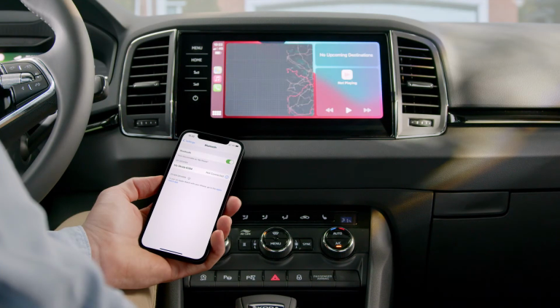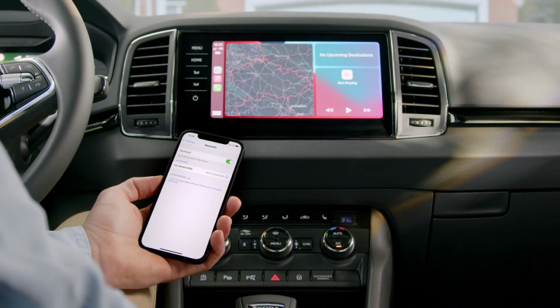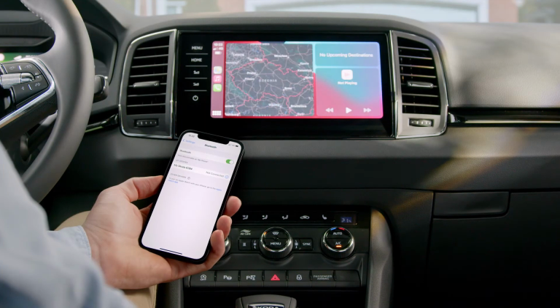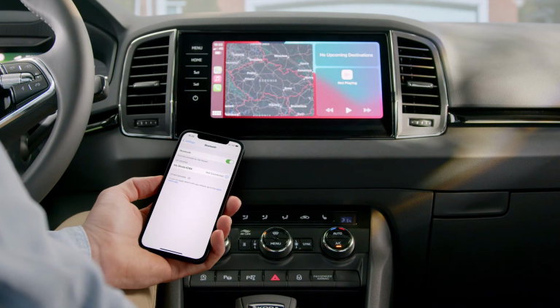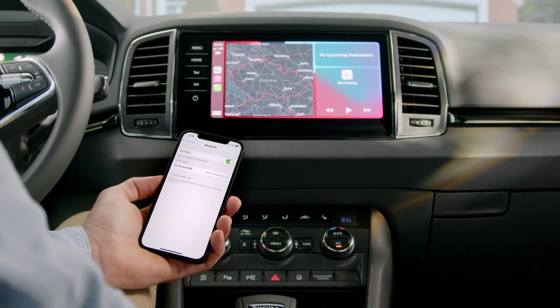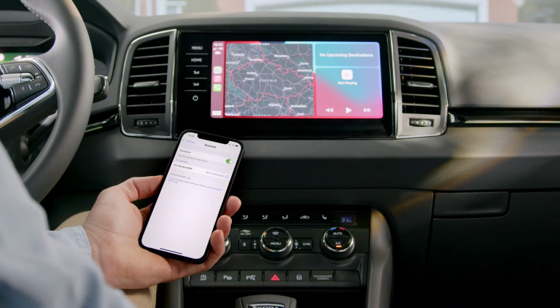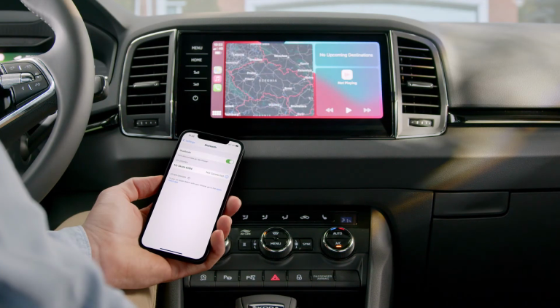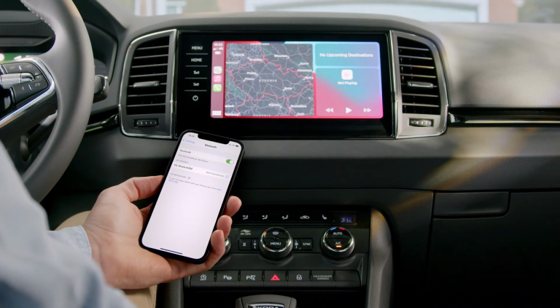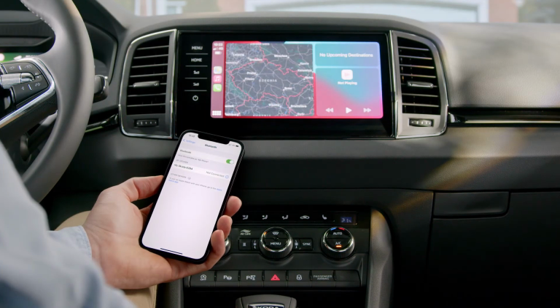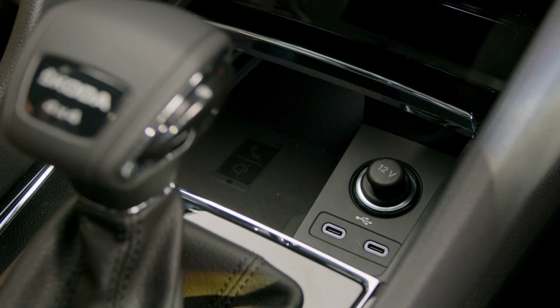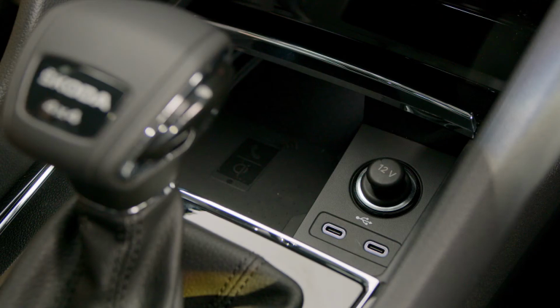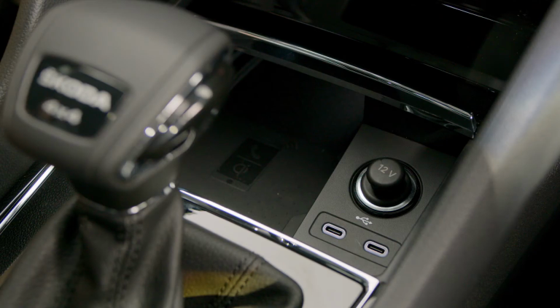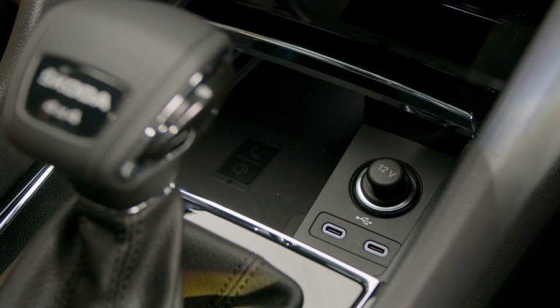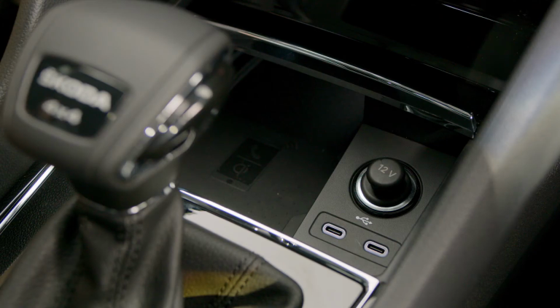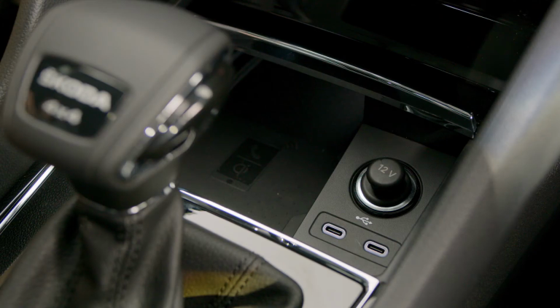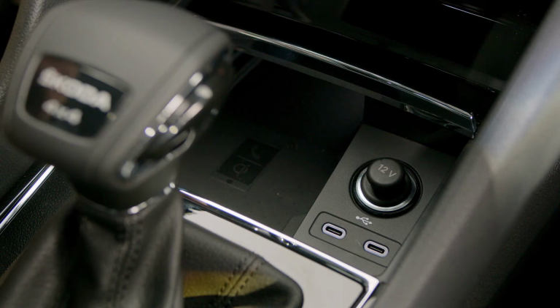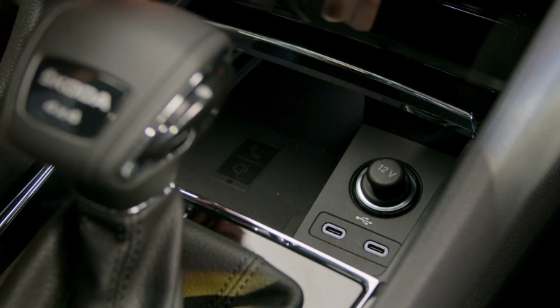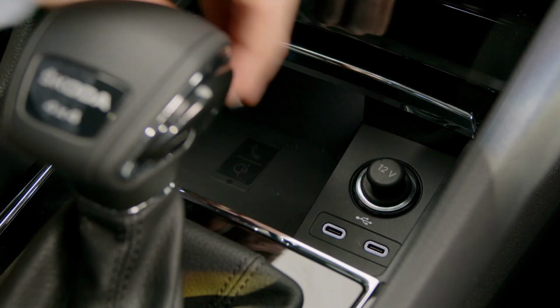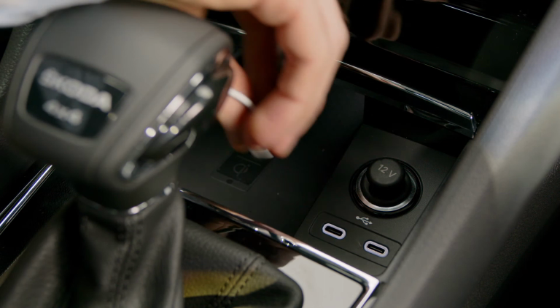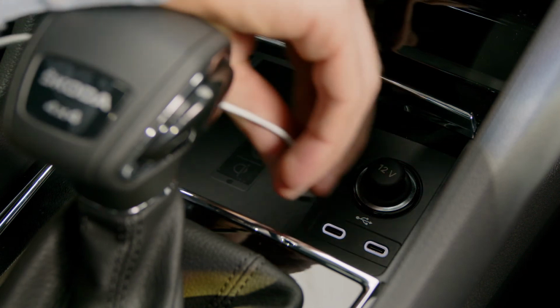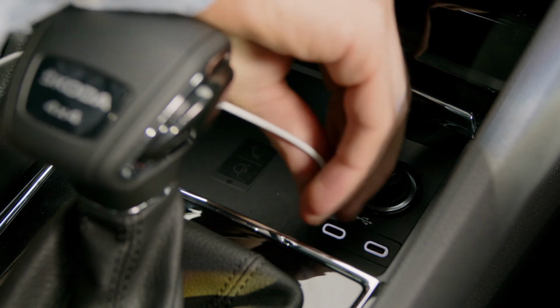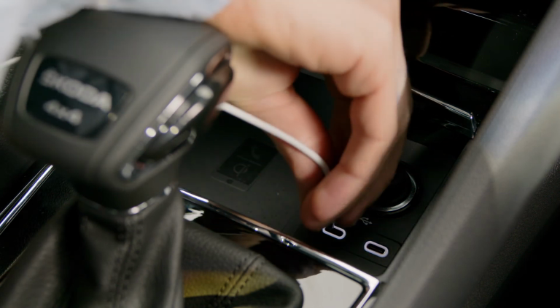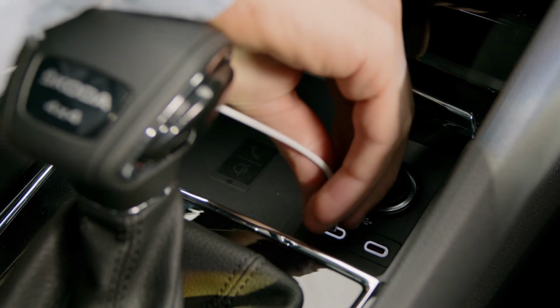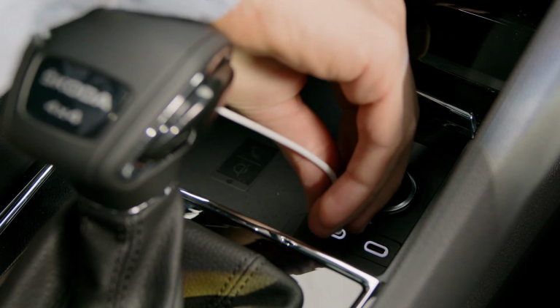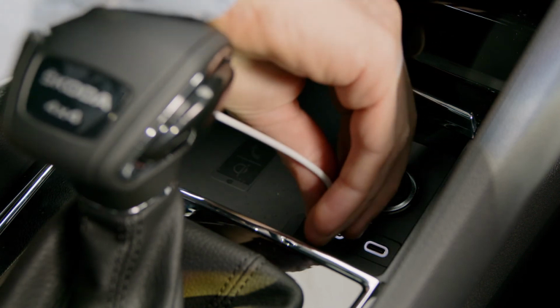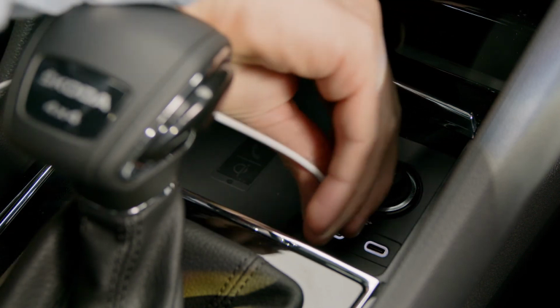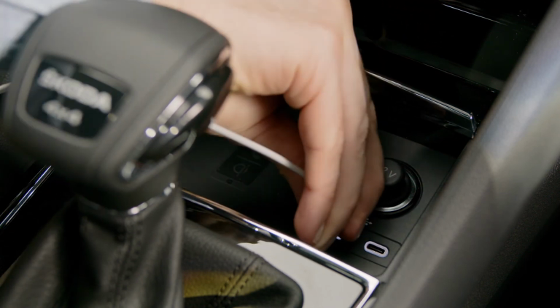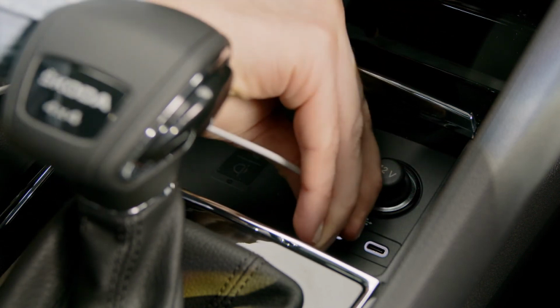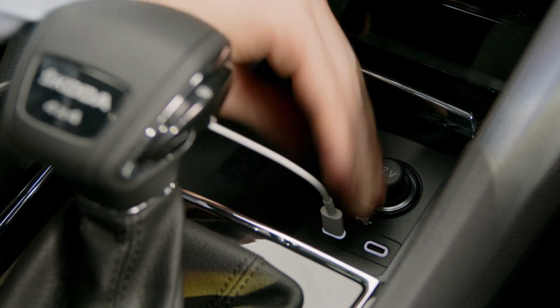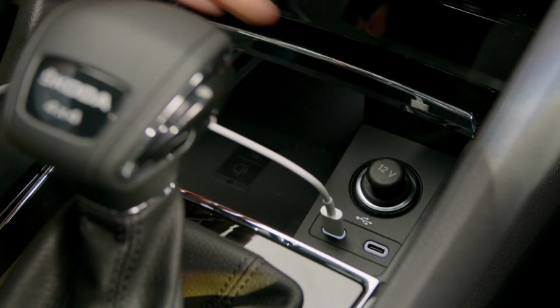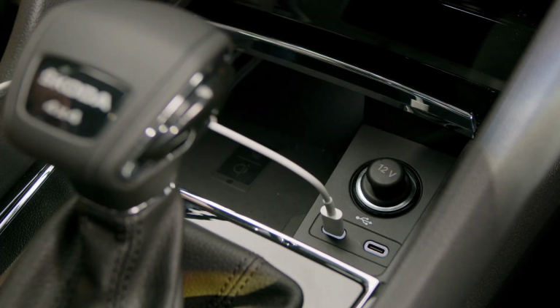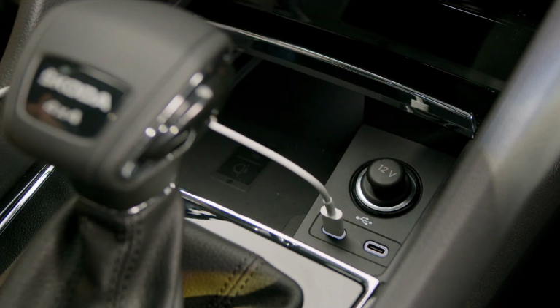To connect your phone physically, plug it in one of the USB-C slots in the middle console.